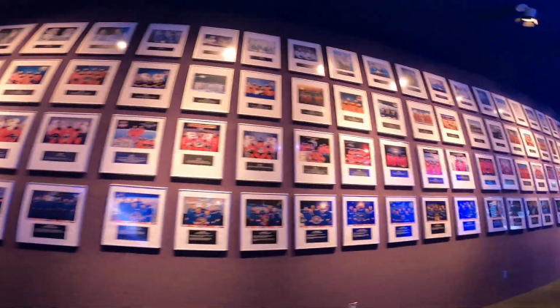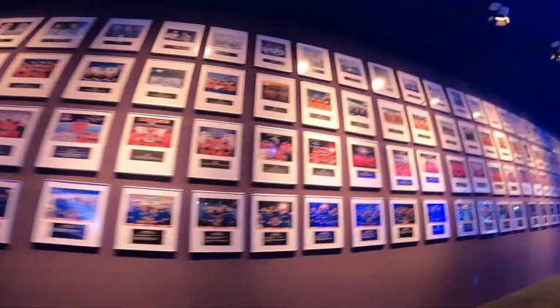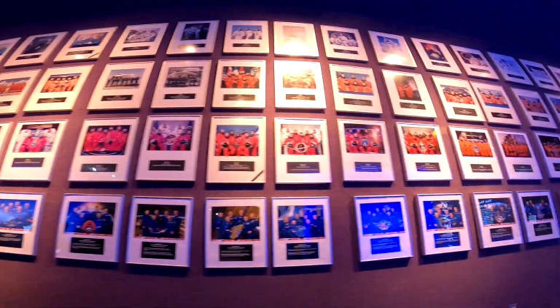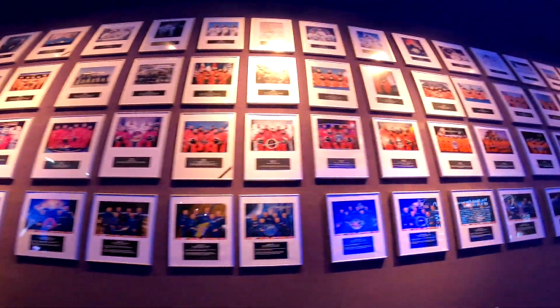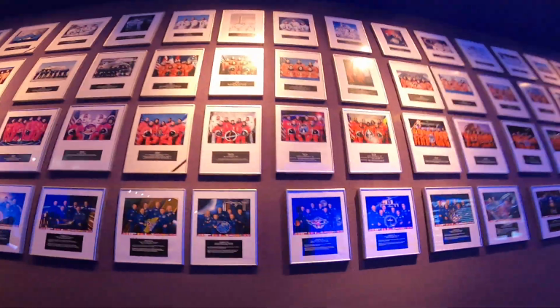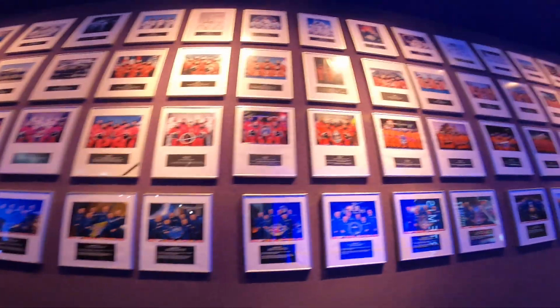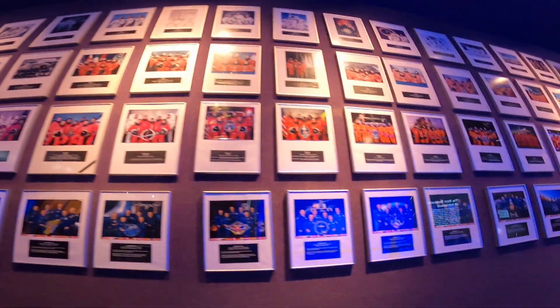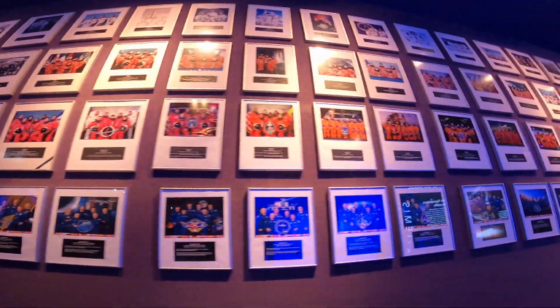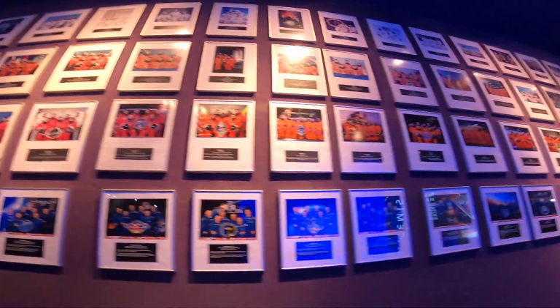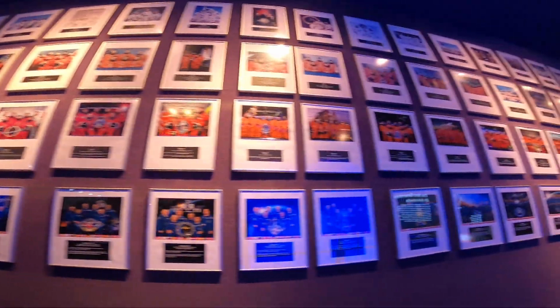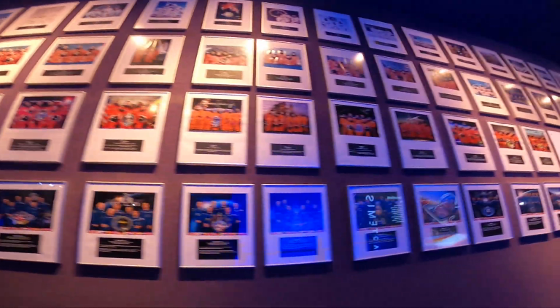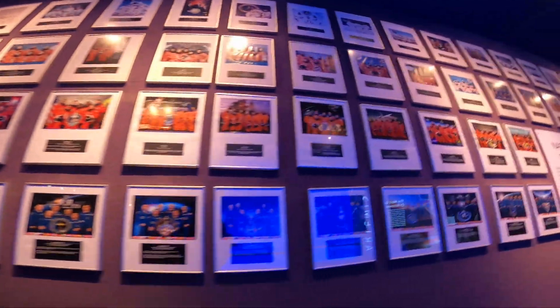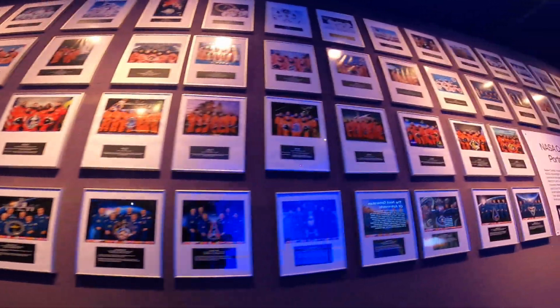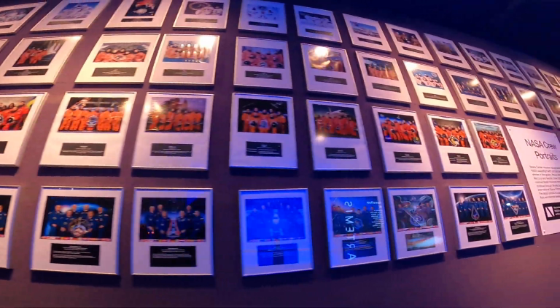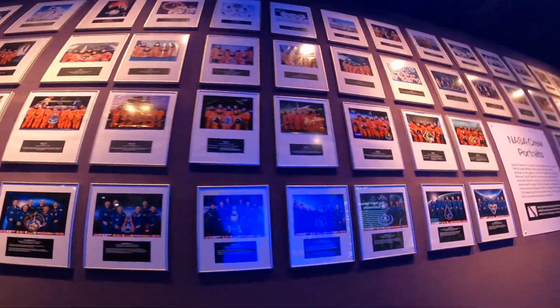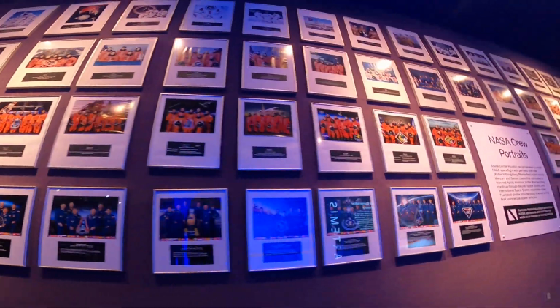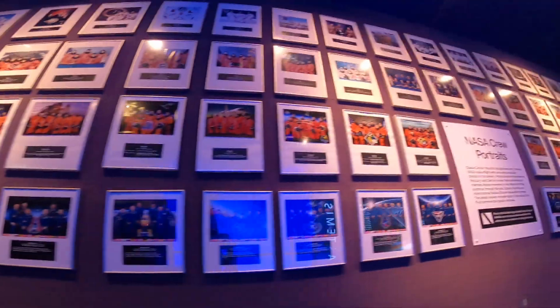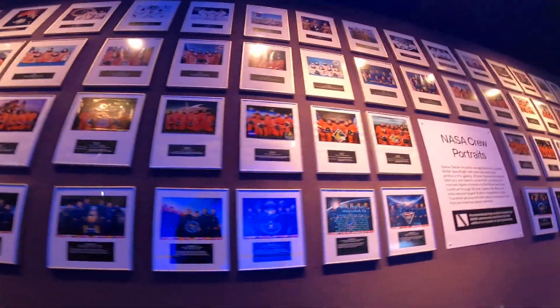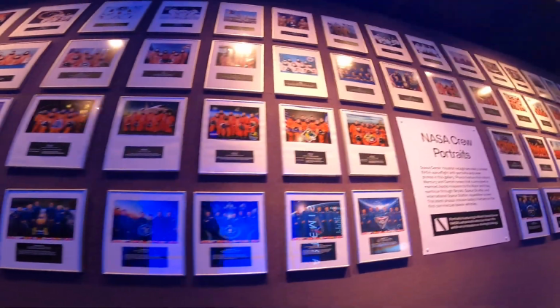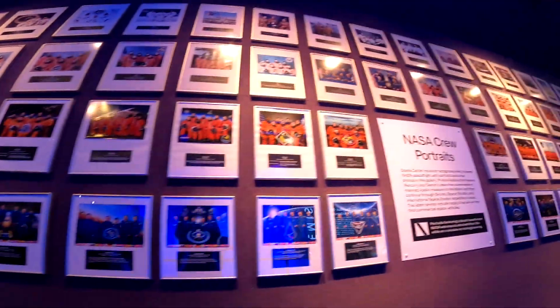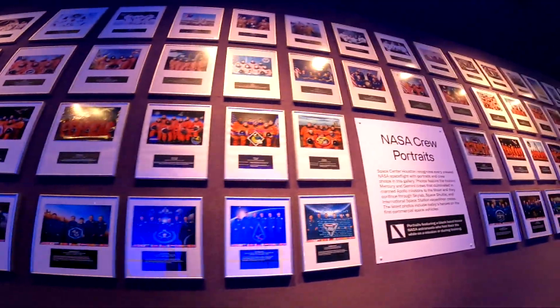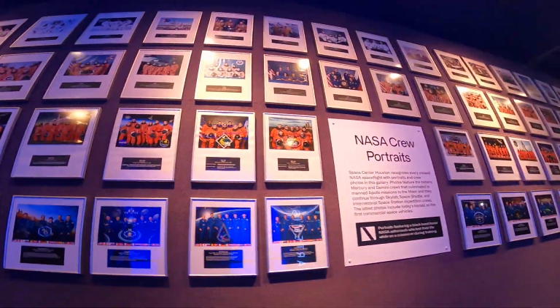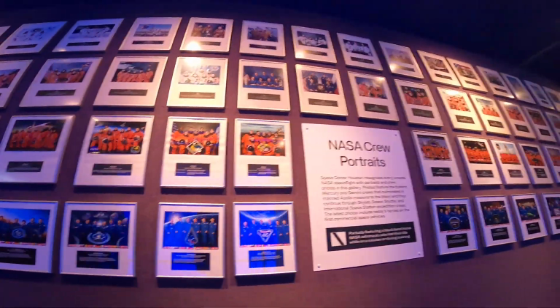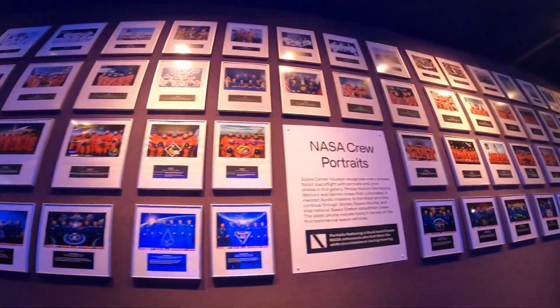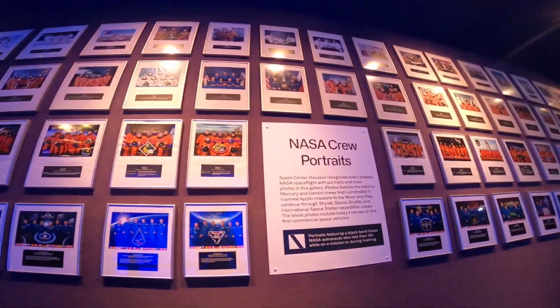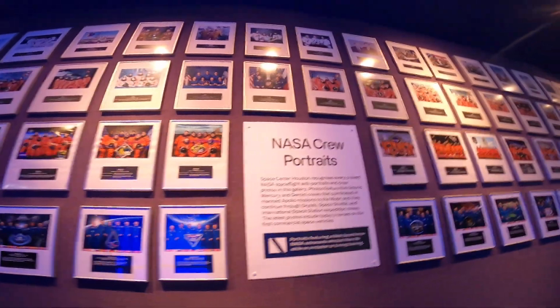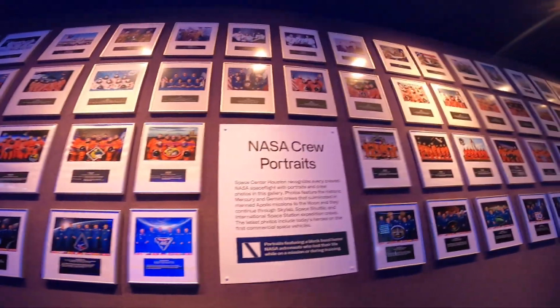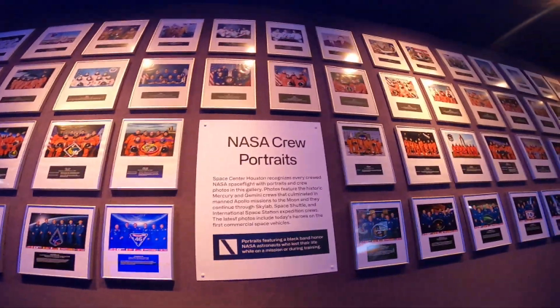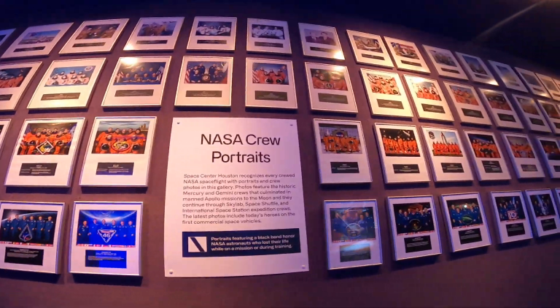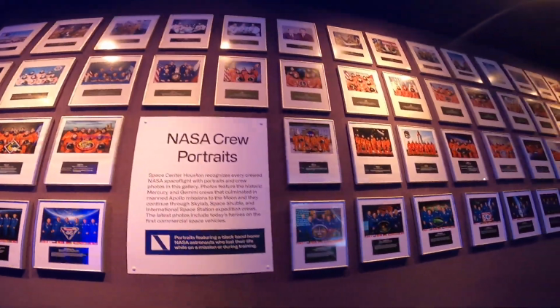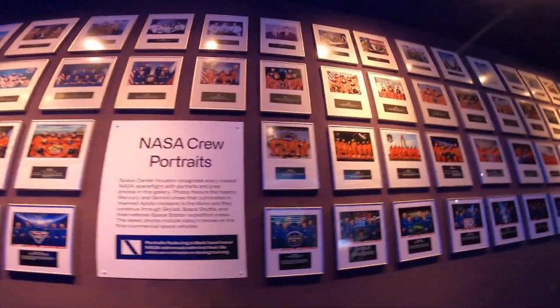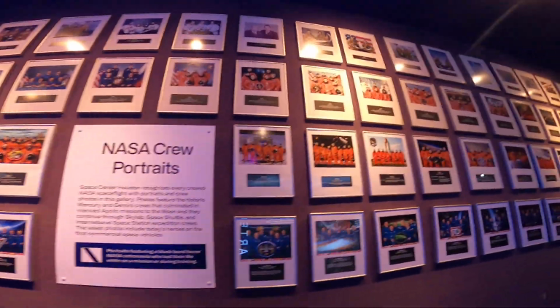Whether you're 6 or 60, this place makes science feel alive, and it makes space feel possible.